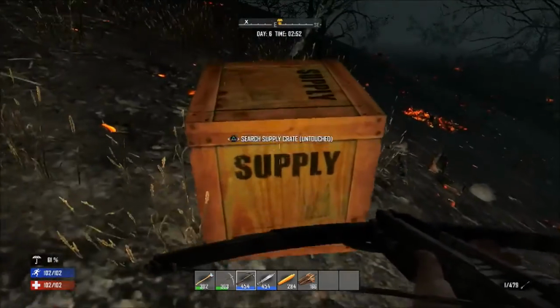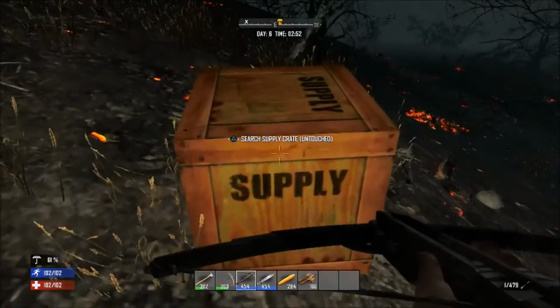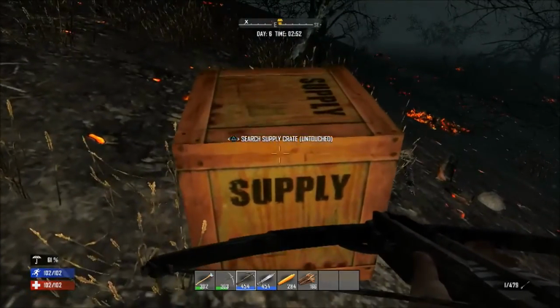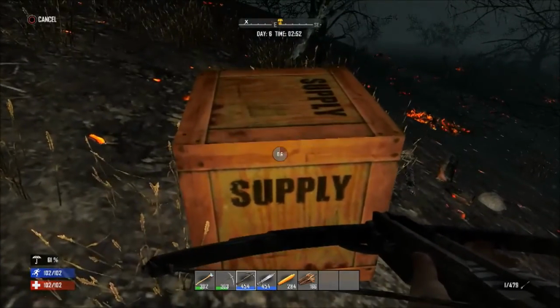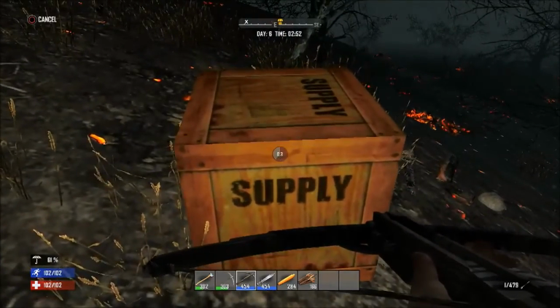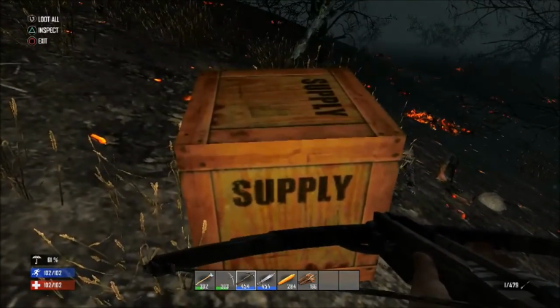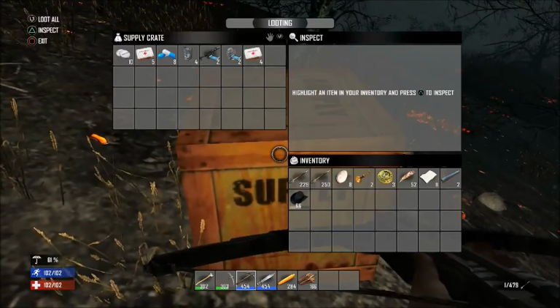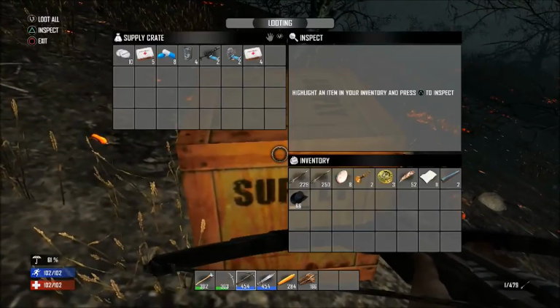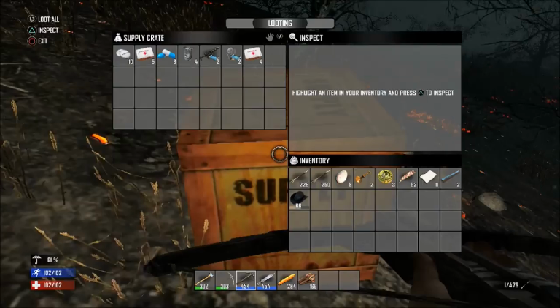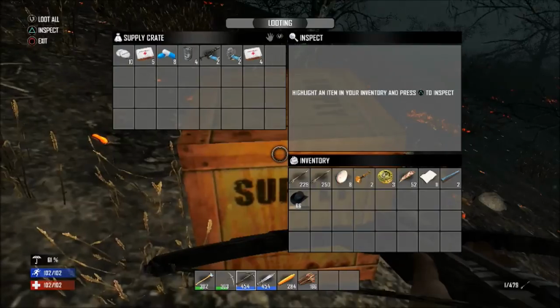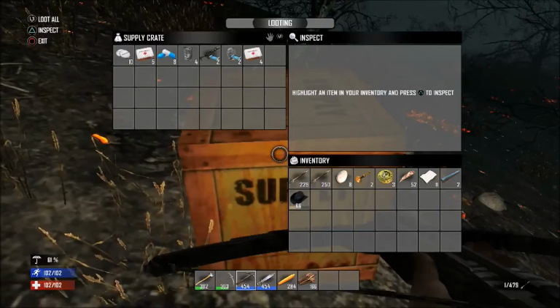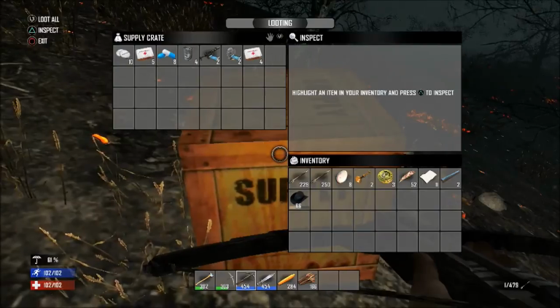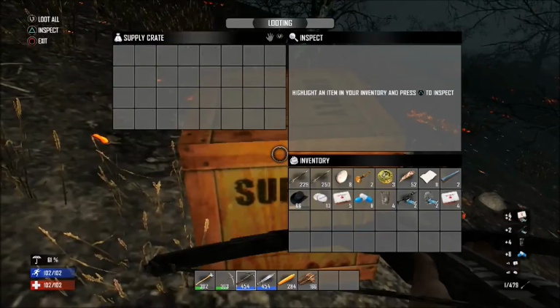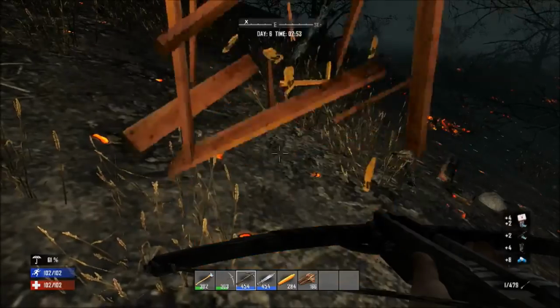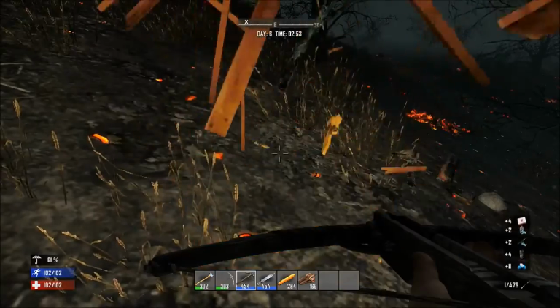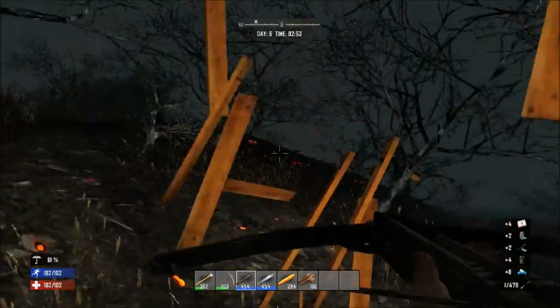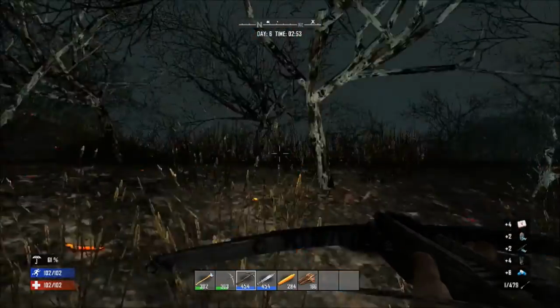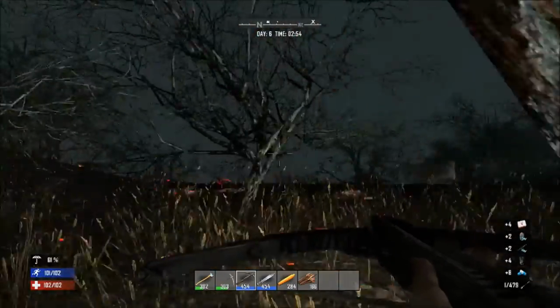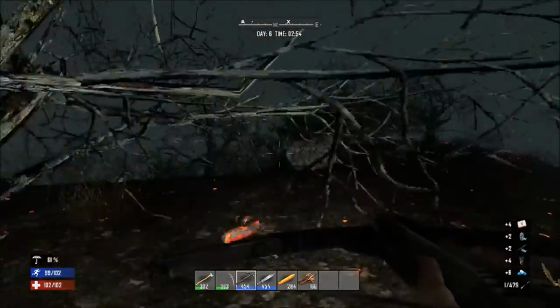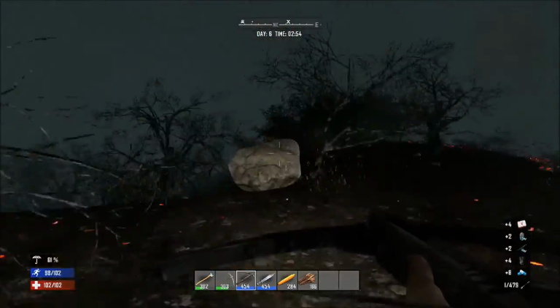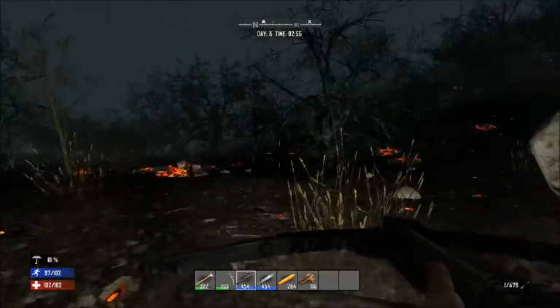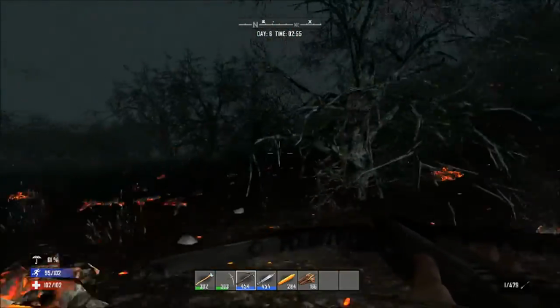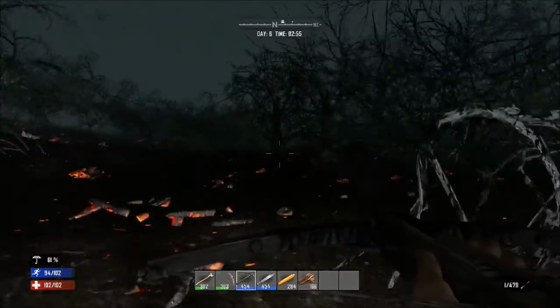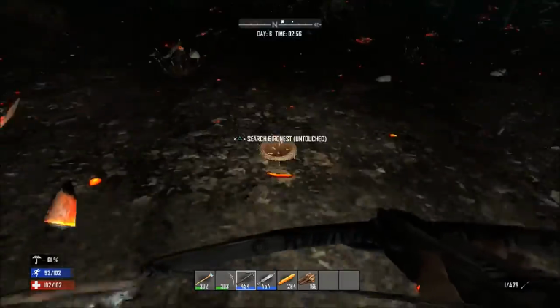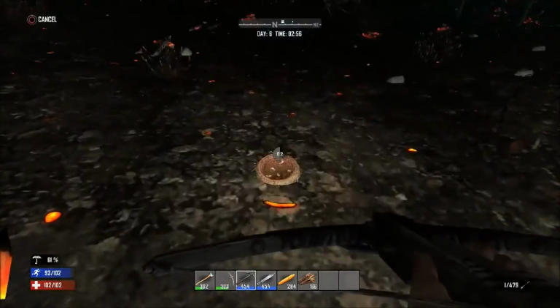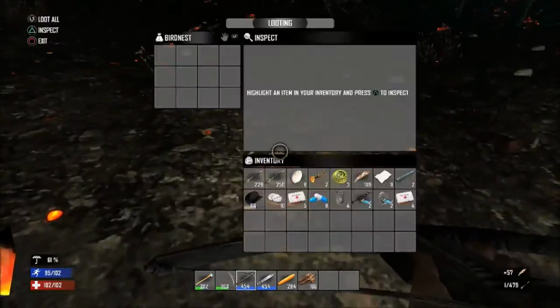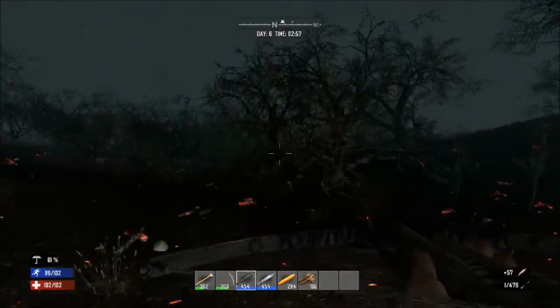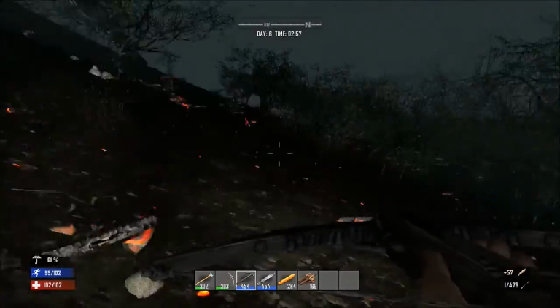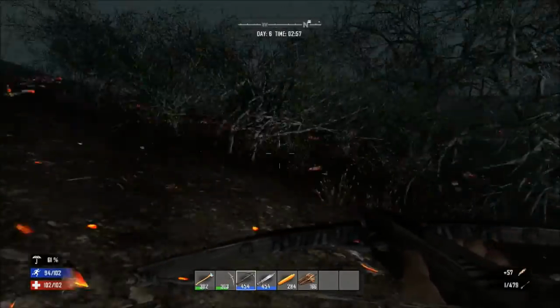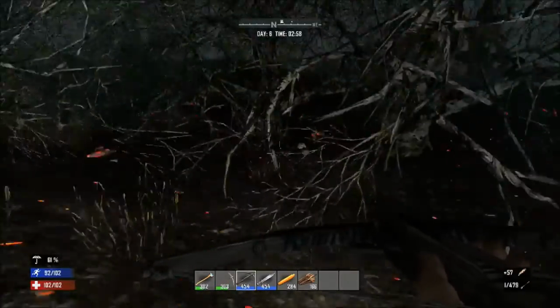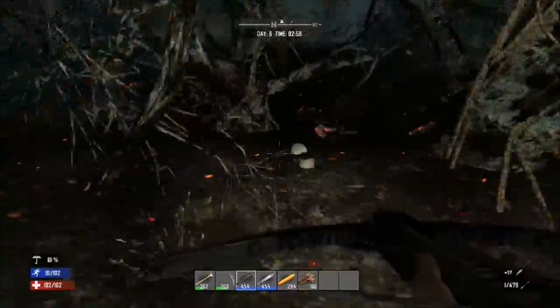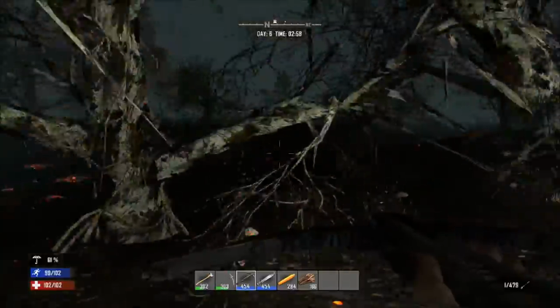Once at your supply drop, collect everything in it. Then make your way to the next supply drop while killing any animals along the way.